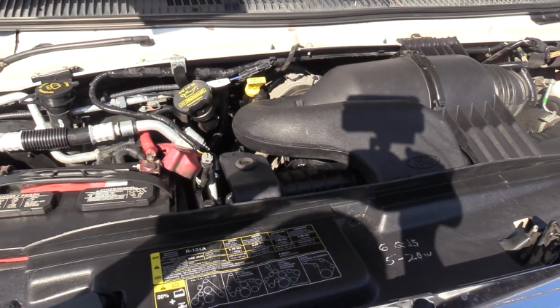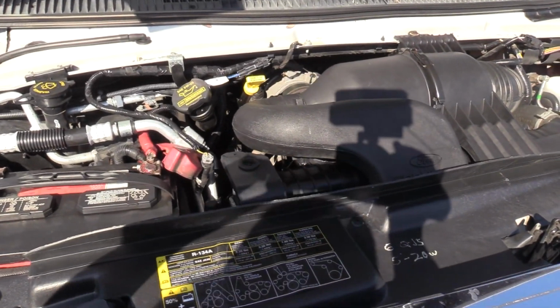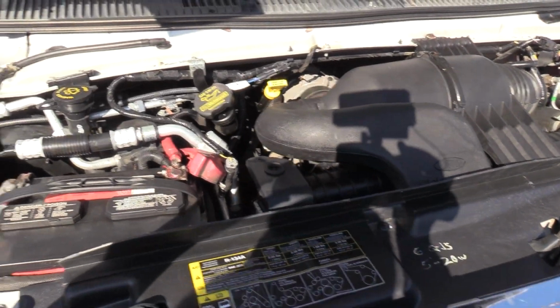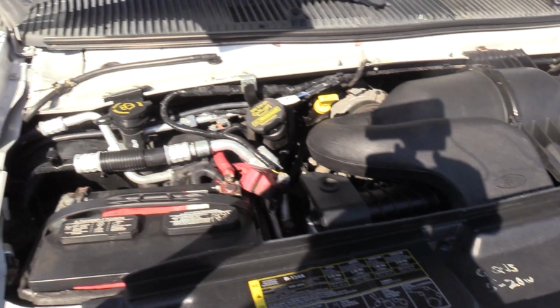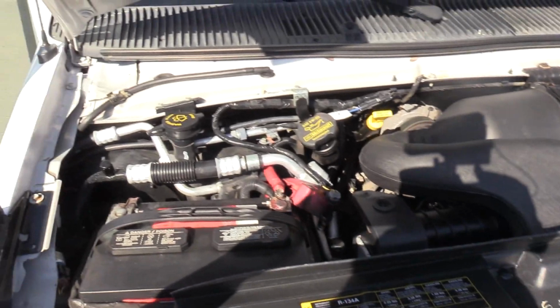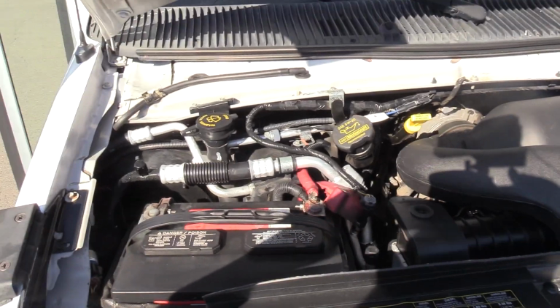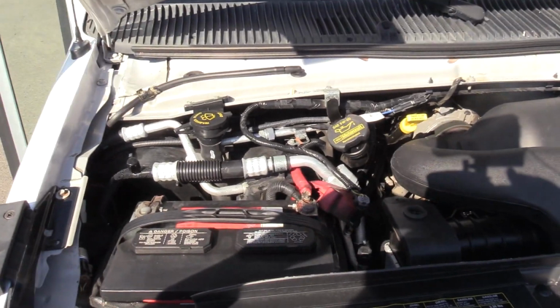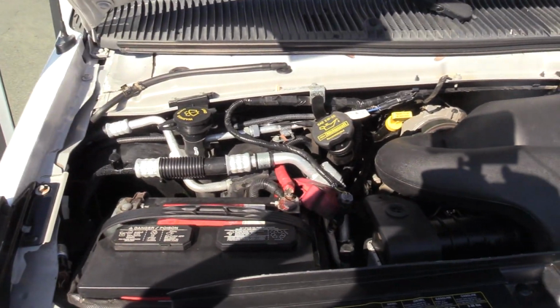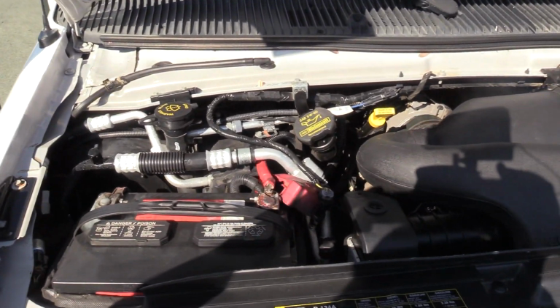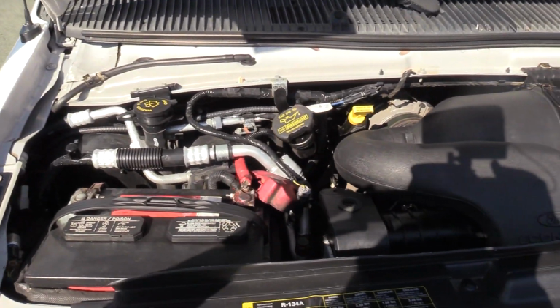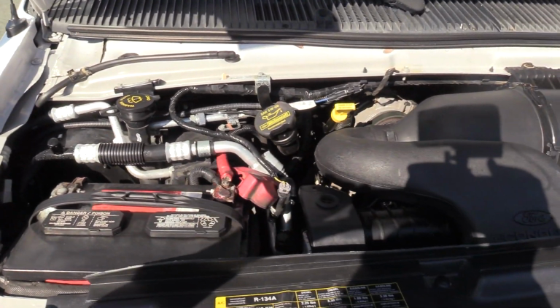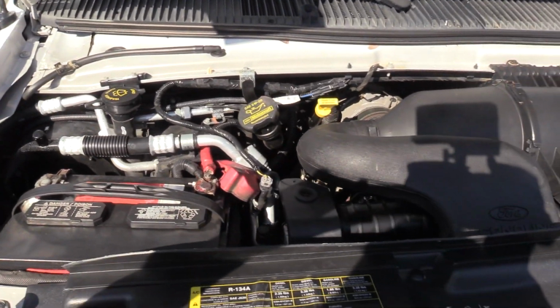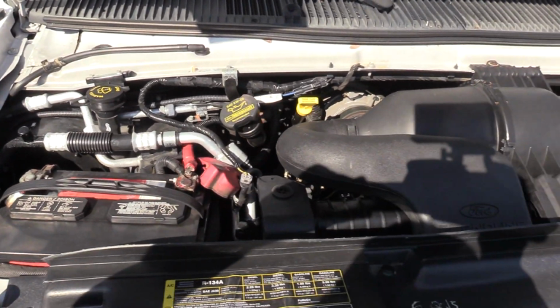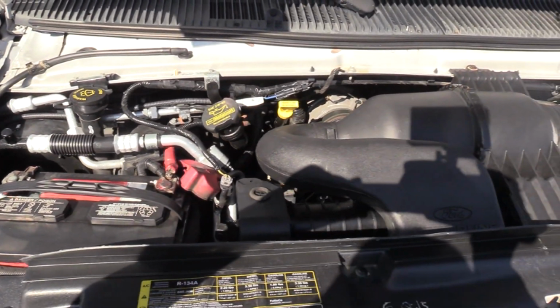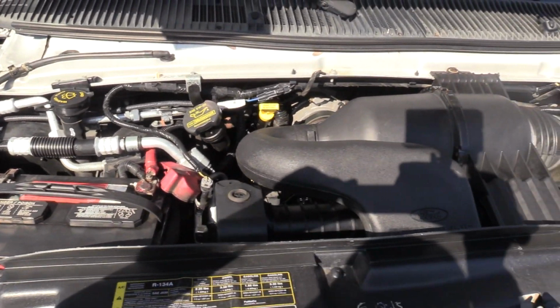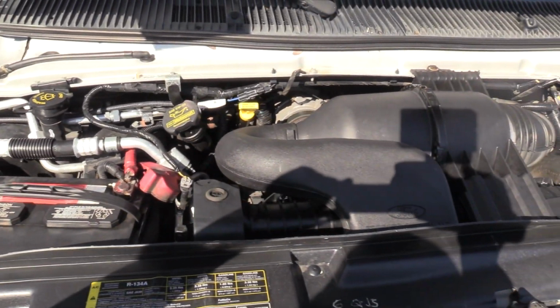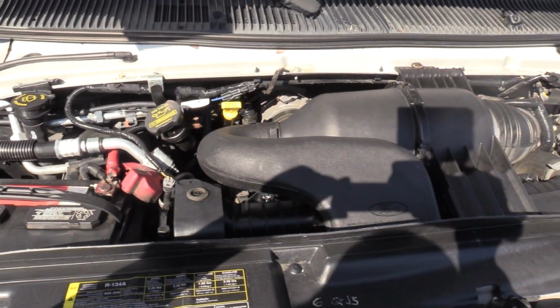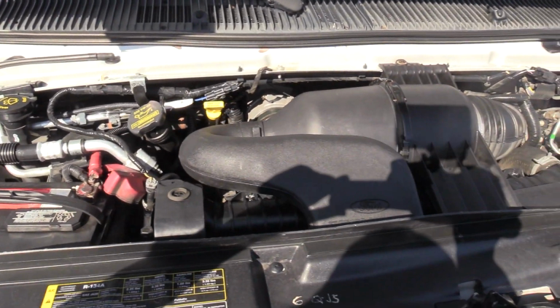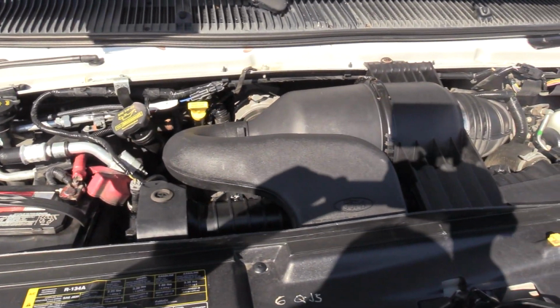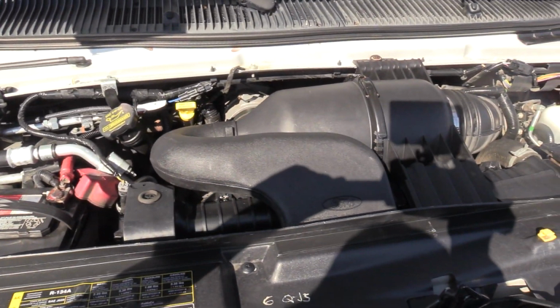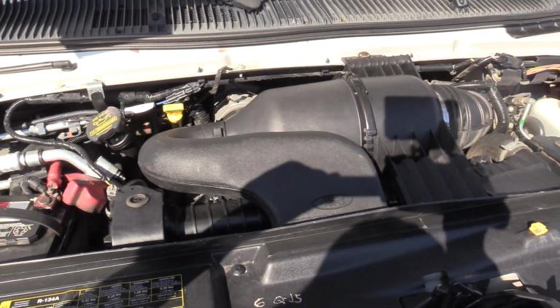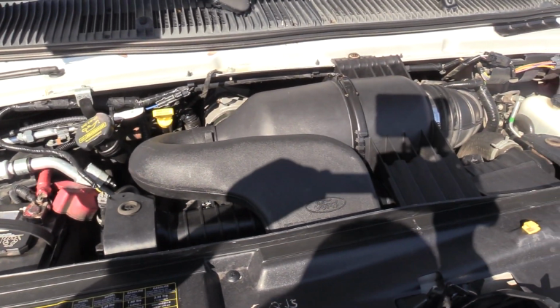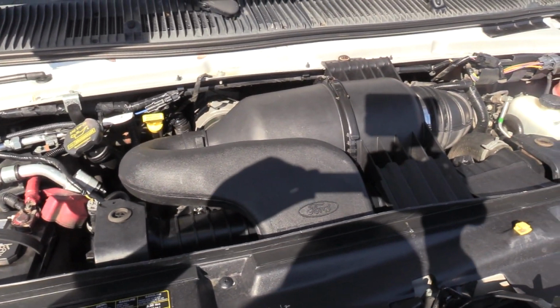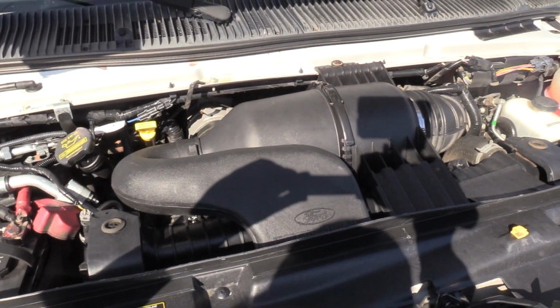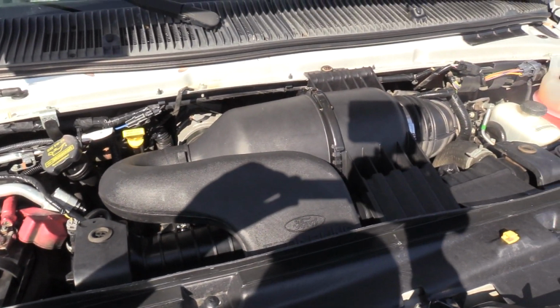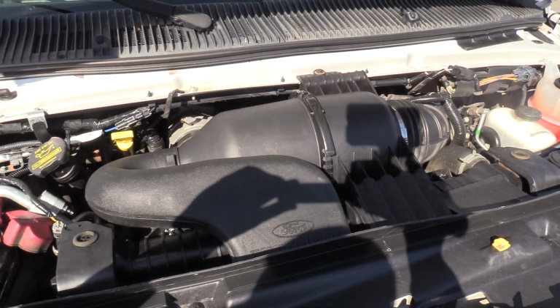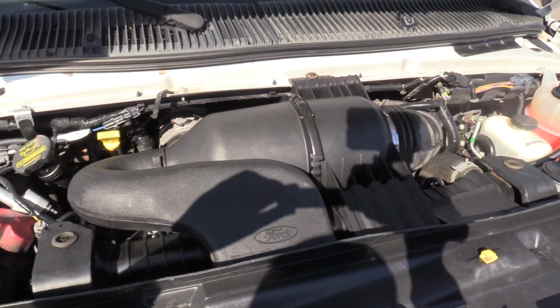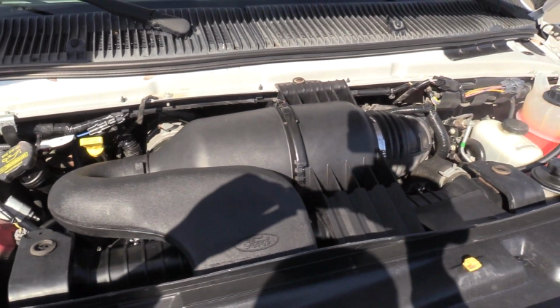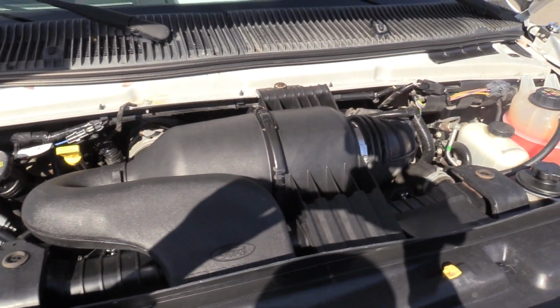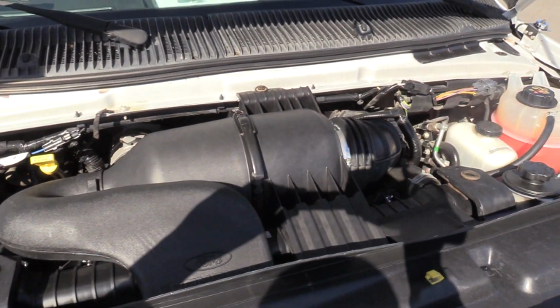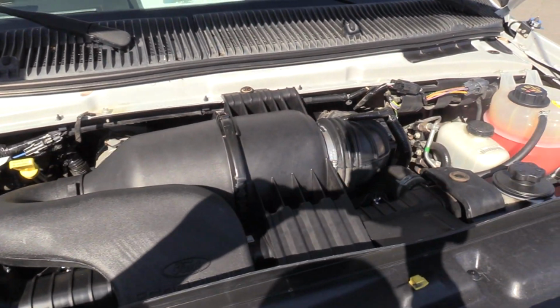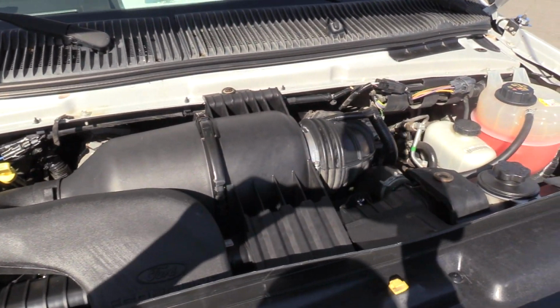Powered by the 6.8 liter V10 gasoline engine, Ford Triton series.